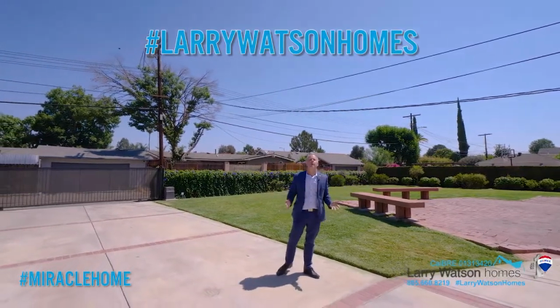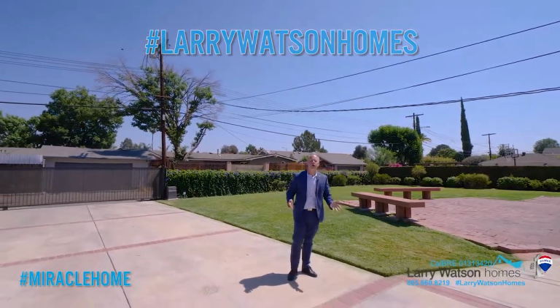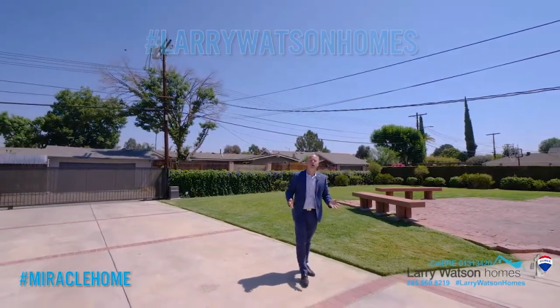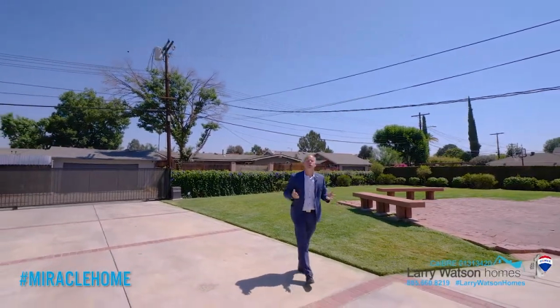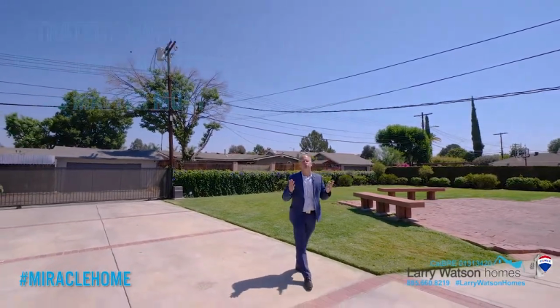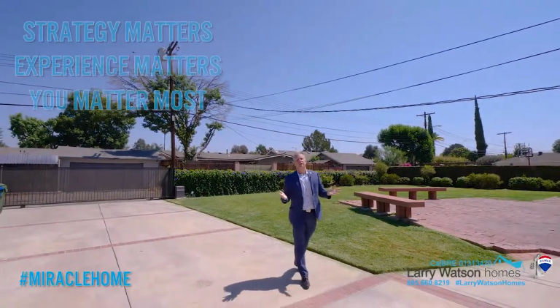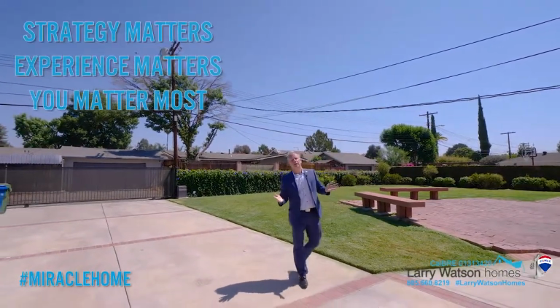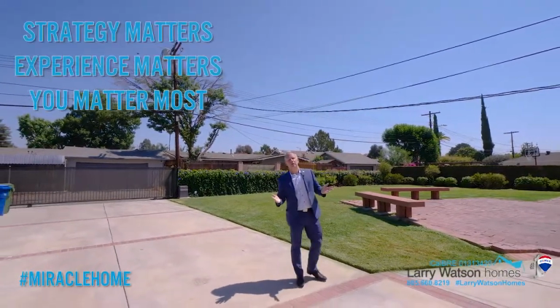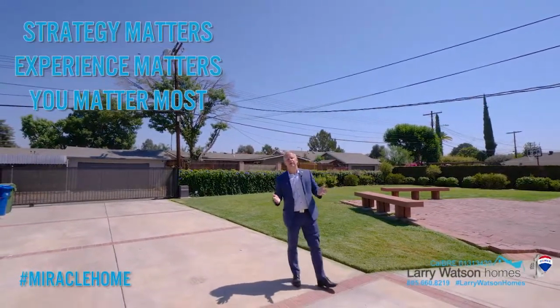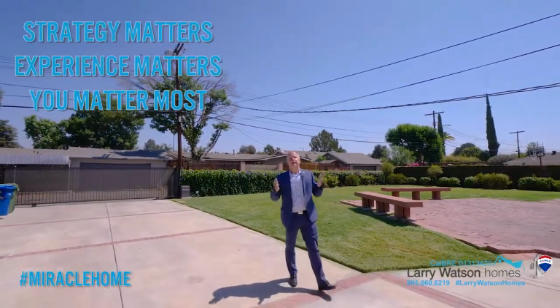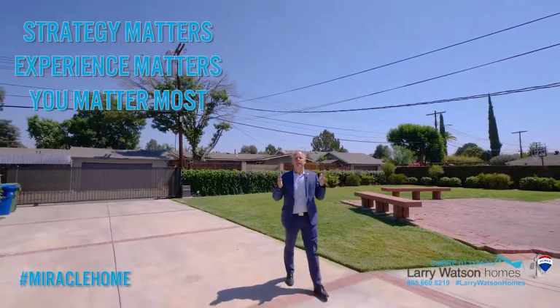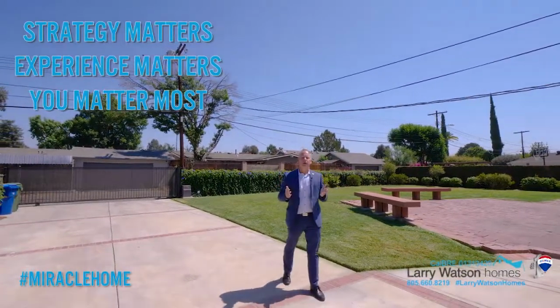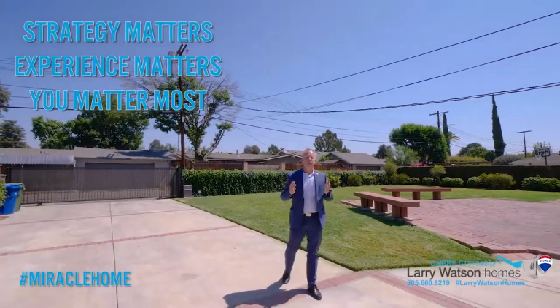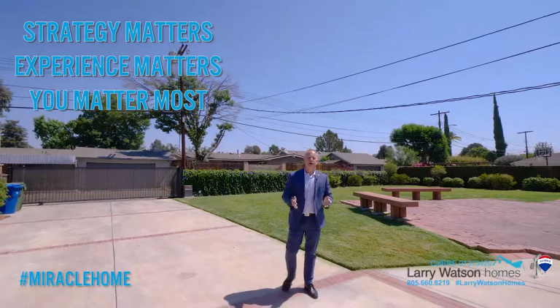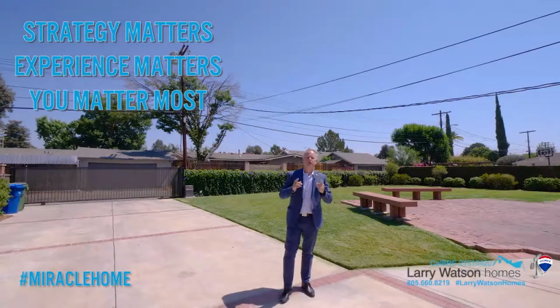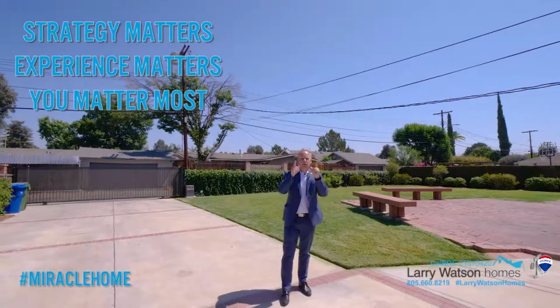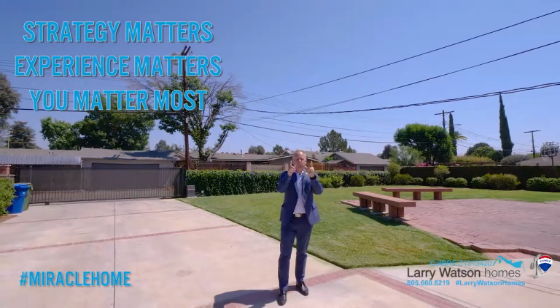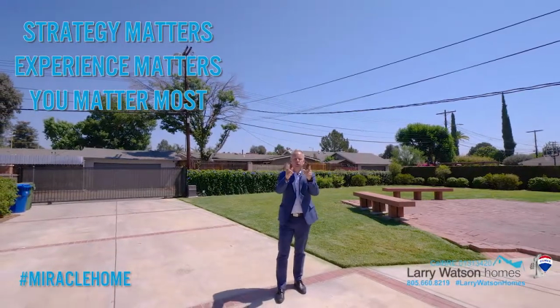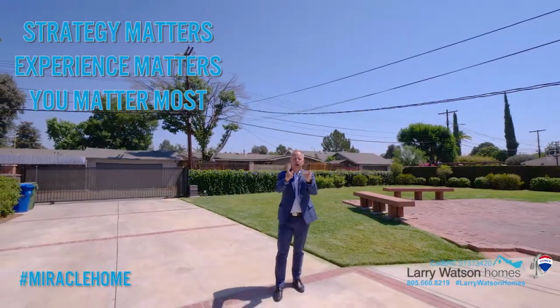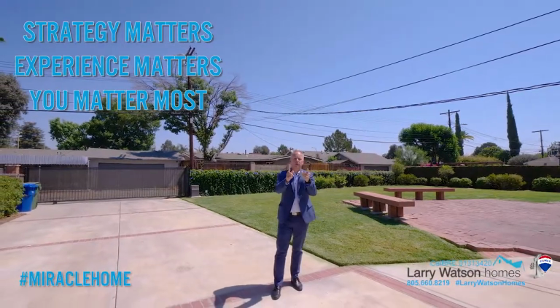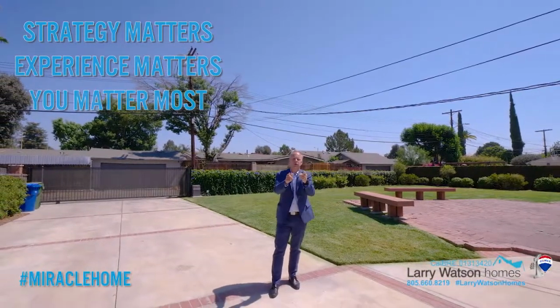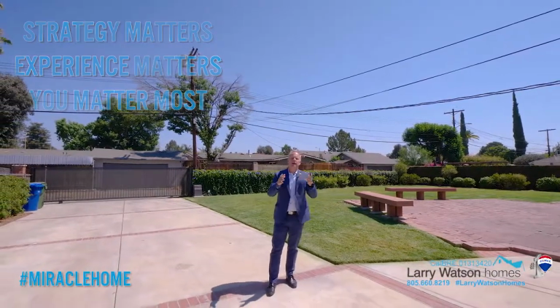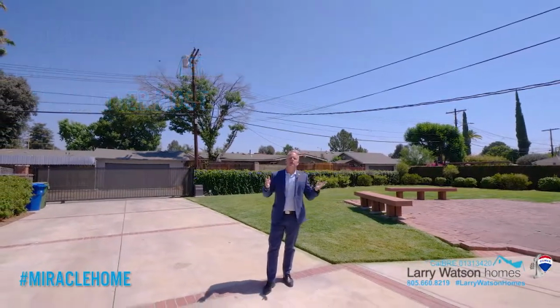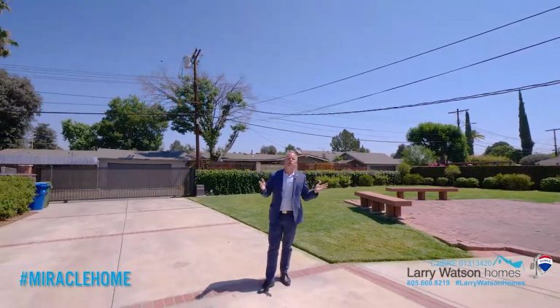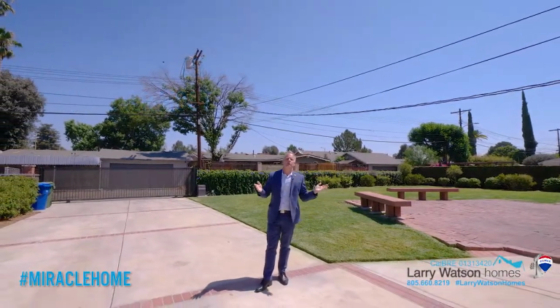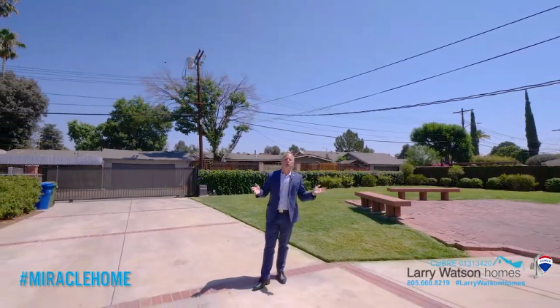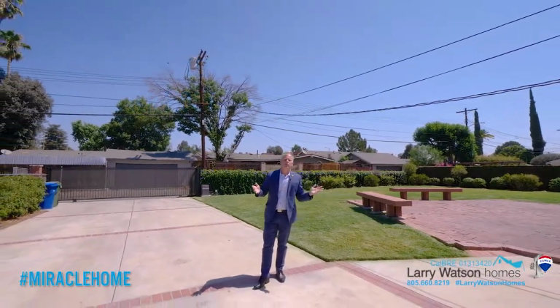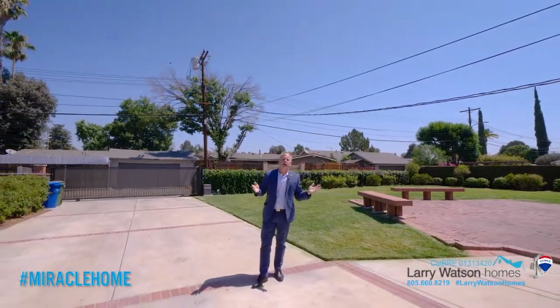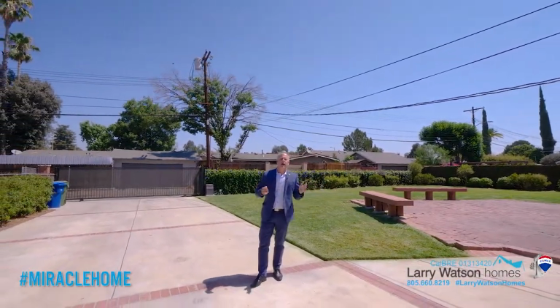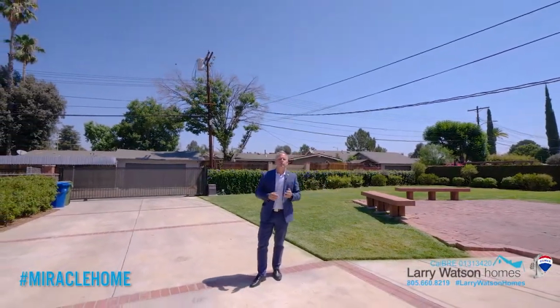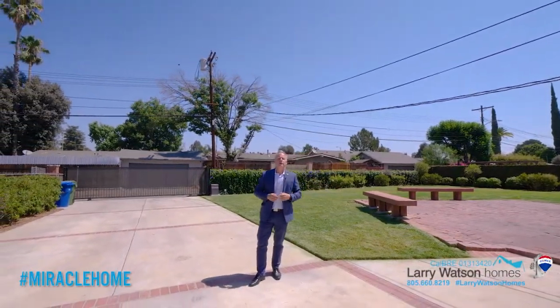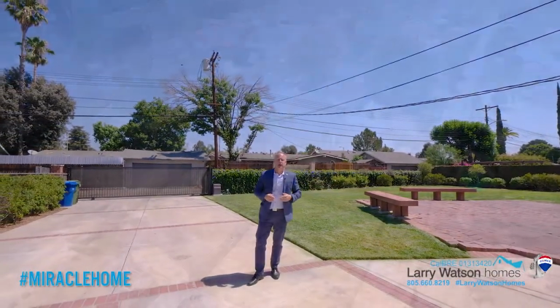And remember: strategy matters, experience matters, but you matter most. Thank you so much for watching. Have a great day.